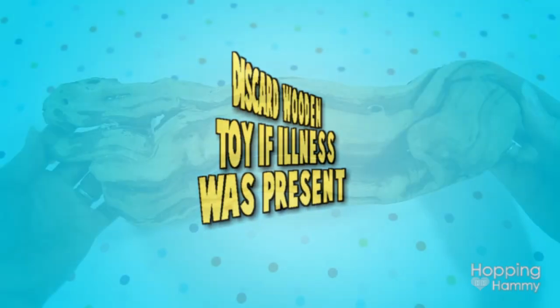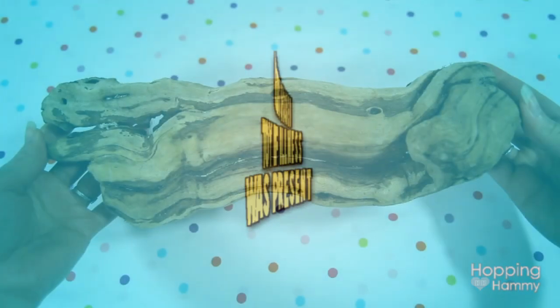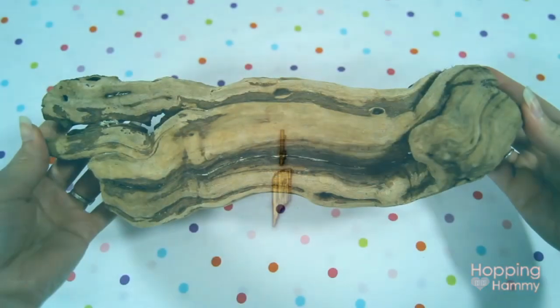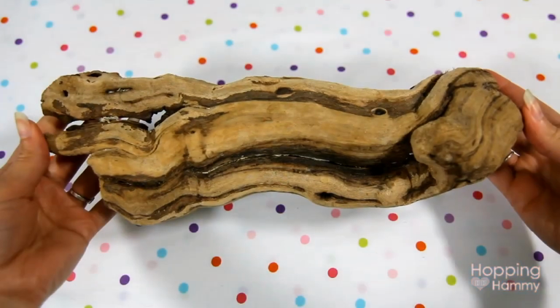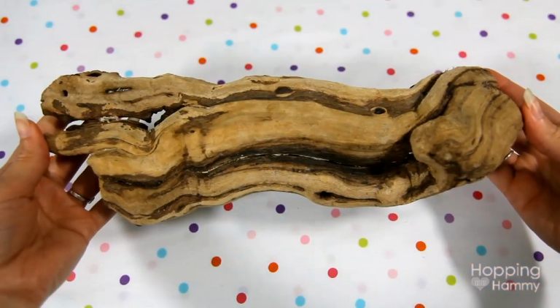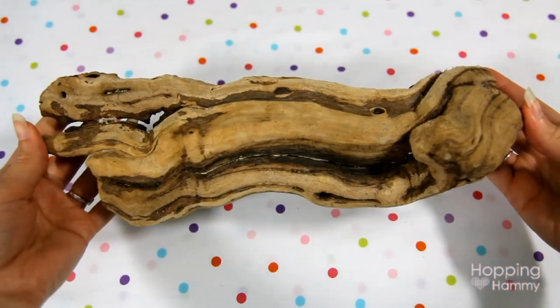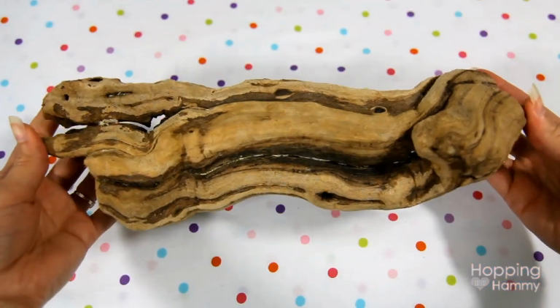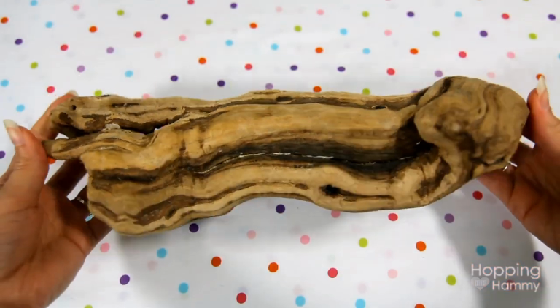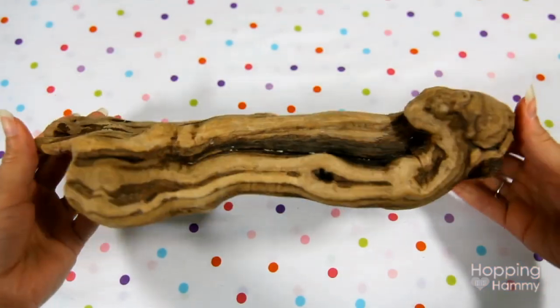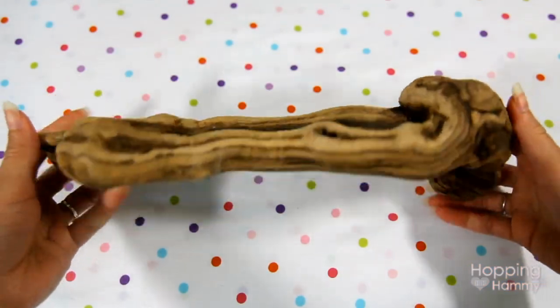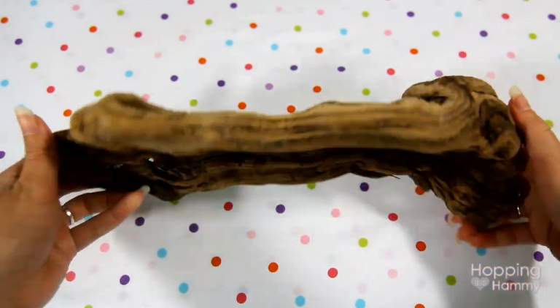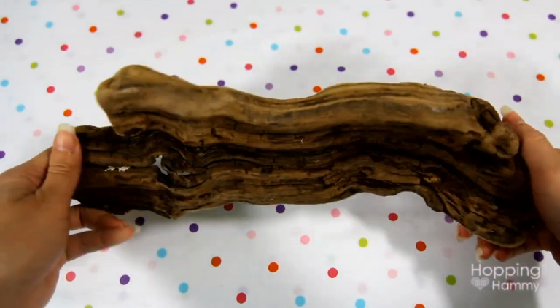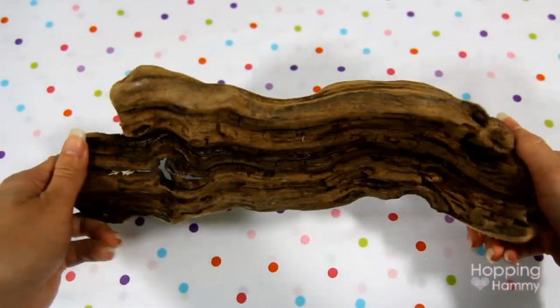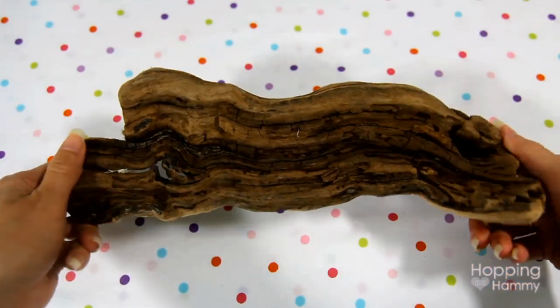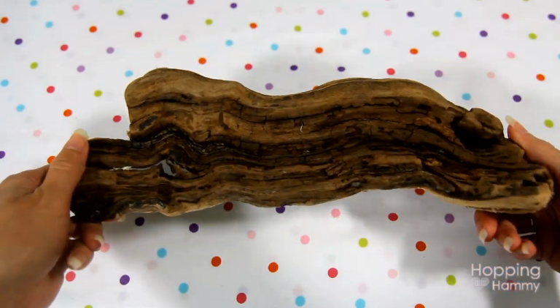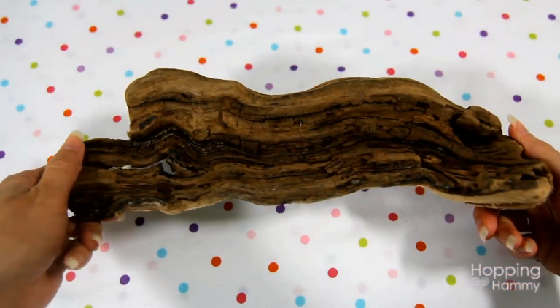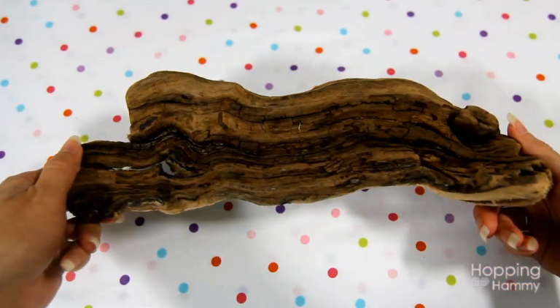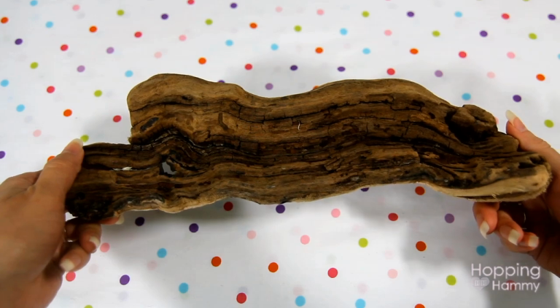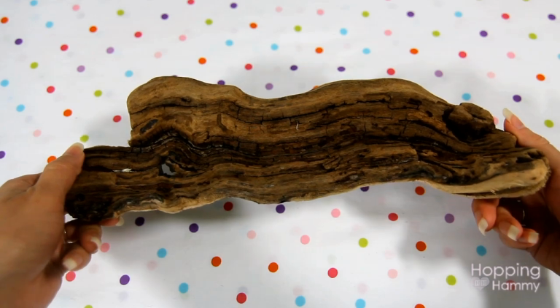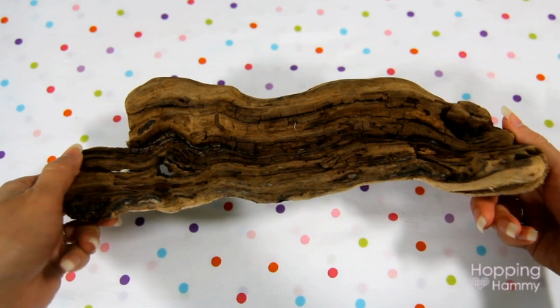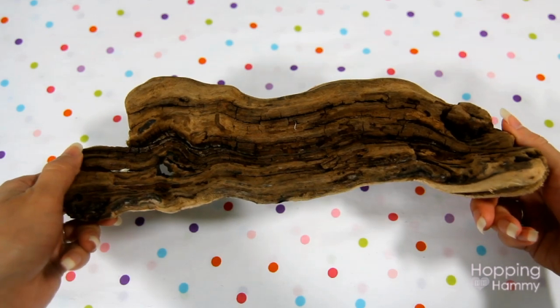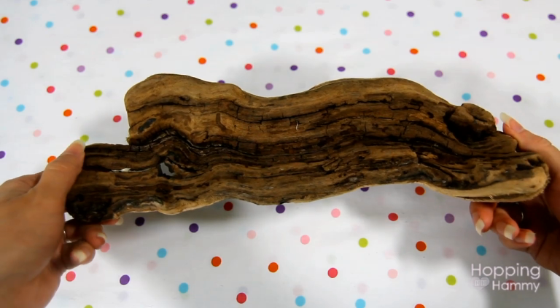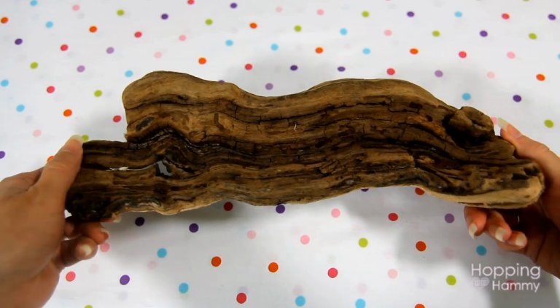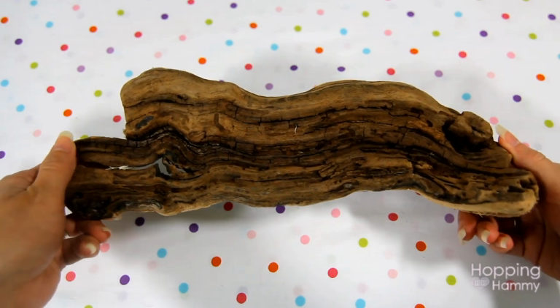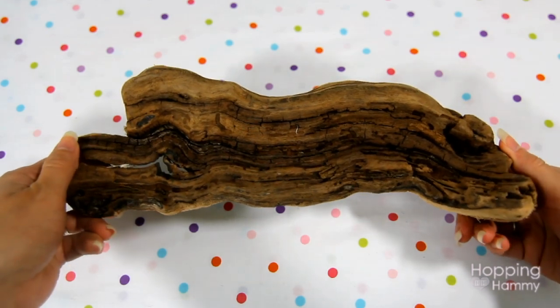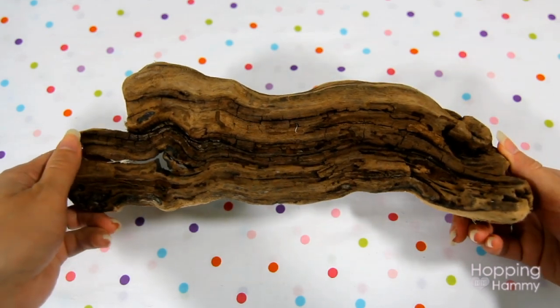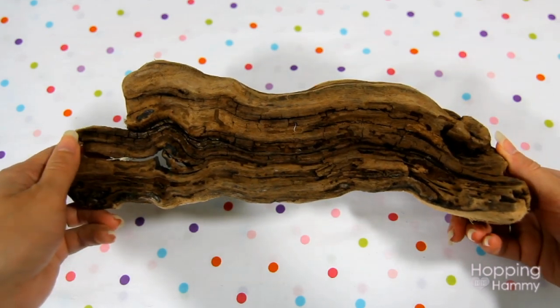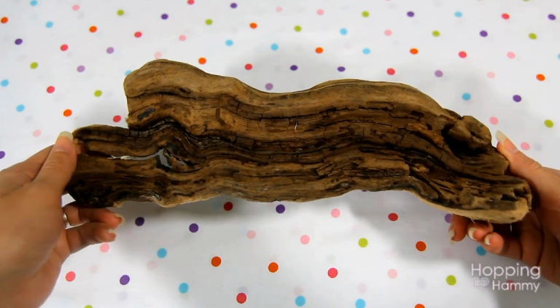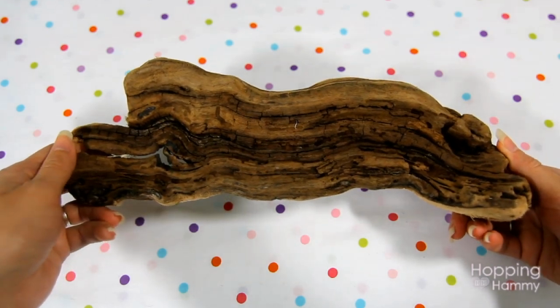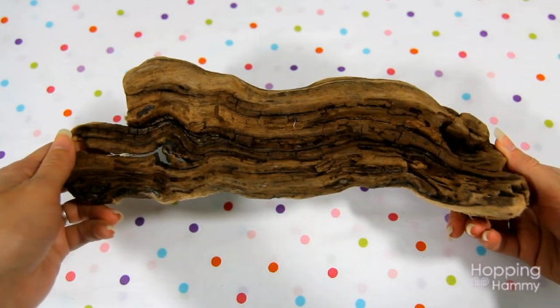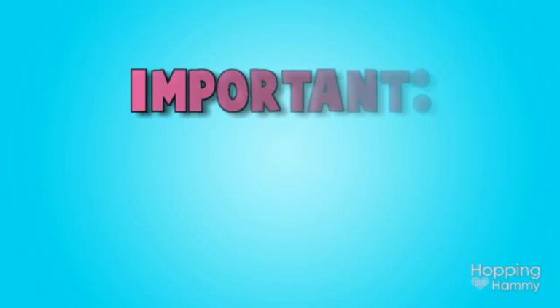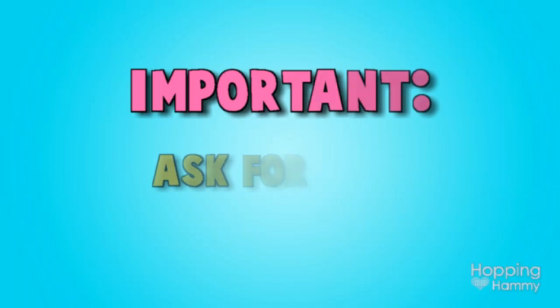So today I'm going to be sanitizing this piece of driftwood and I will show you step-by-step how I do it.